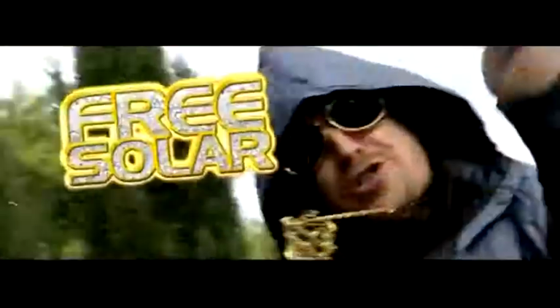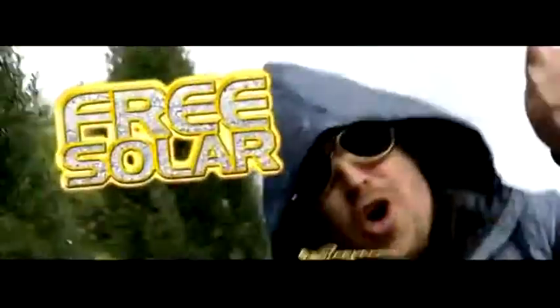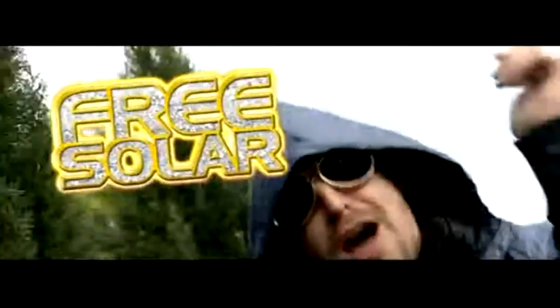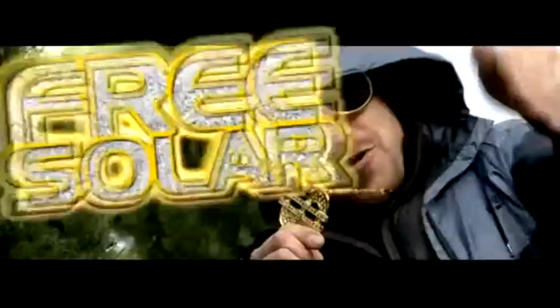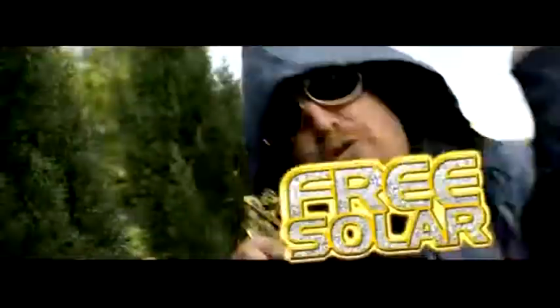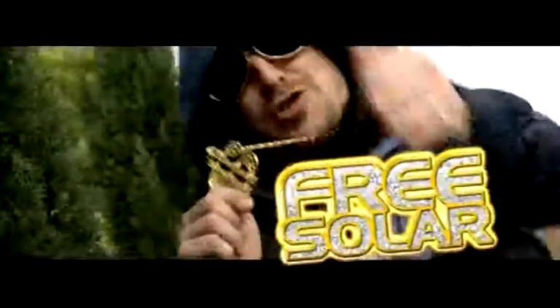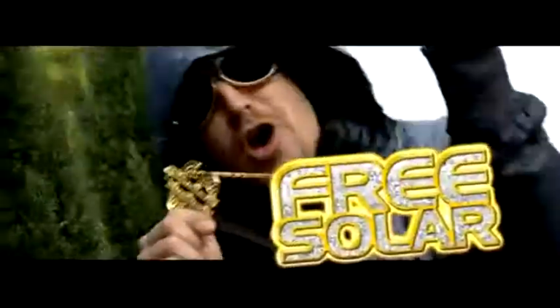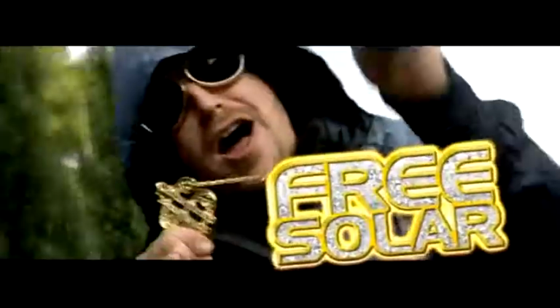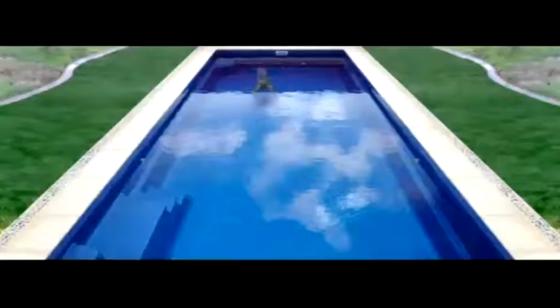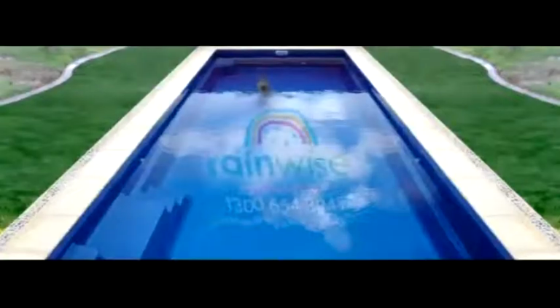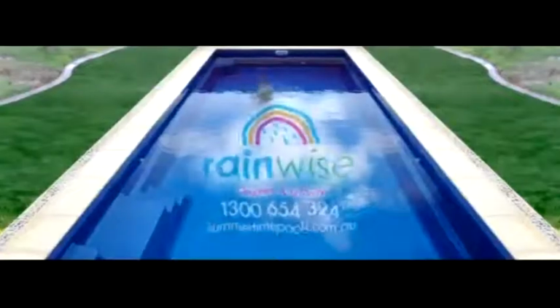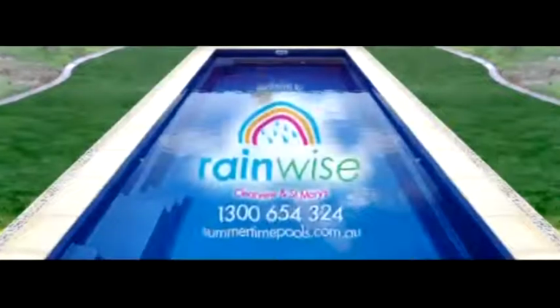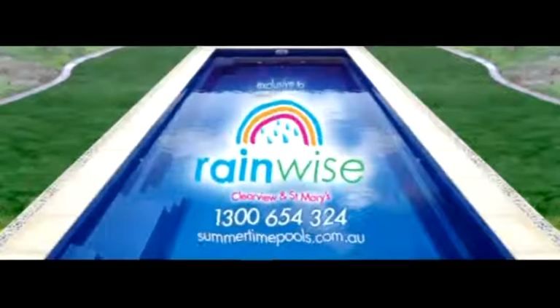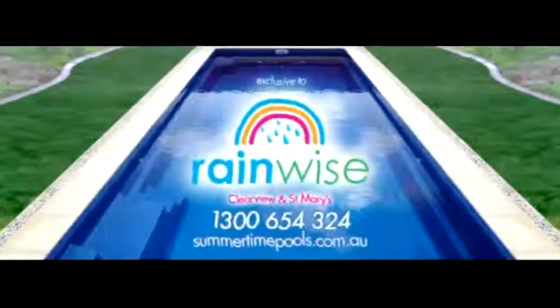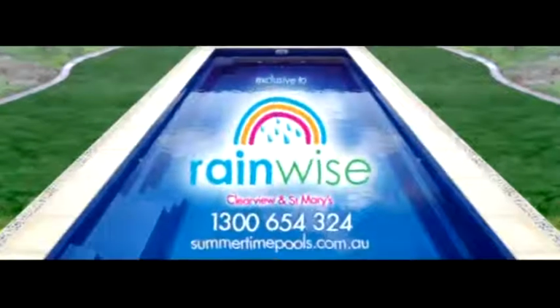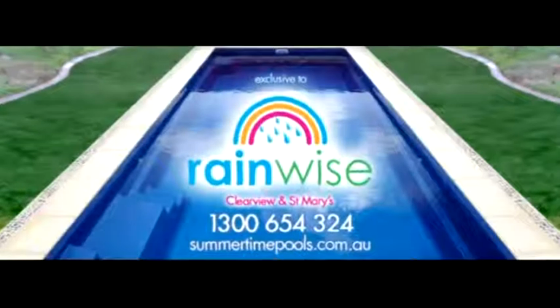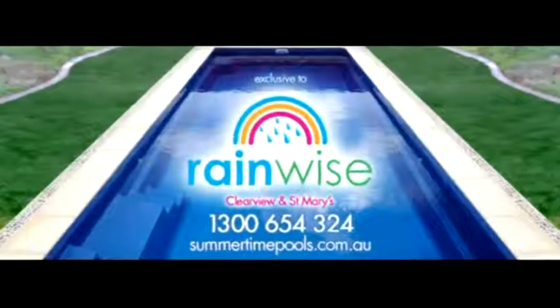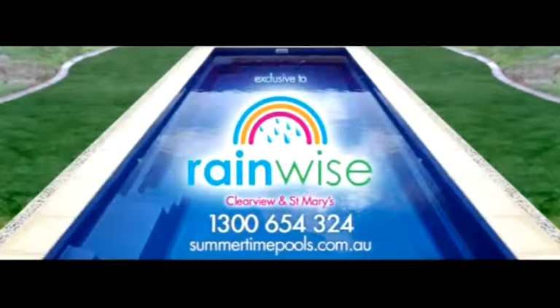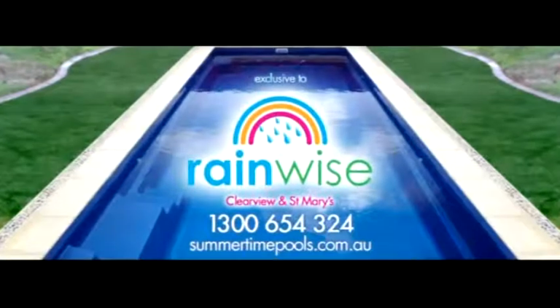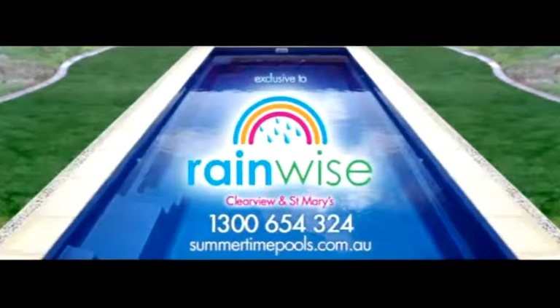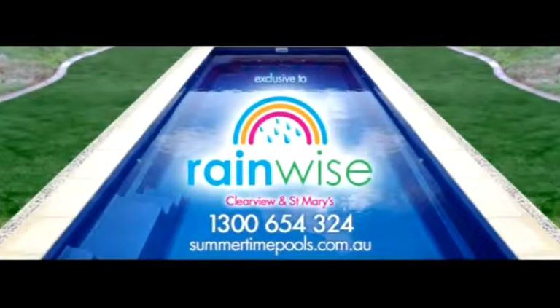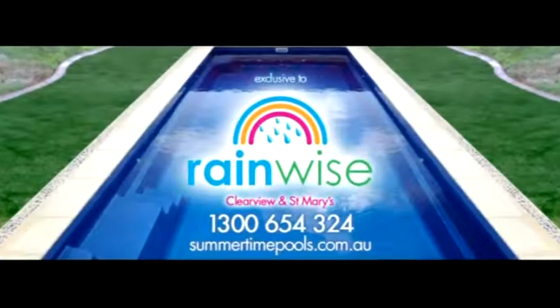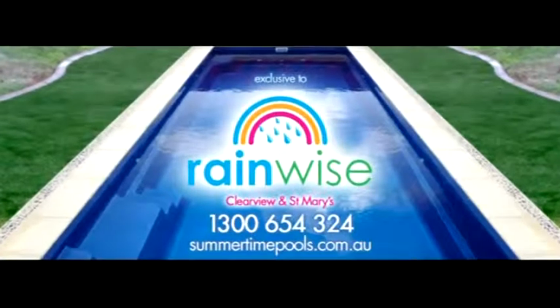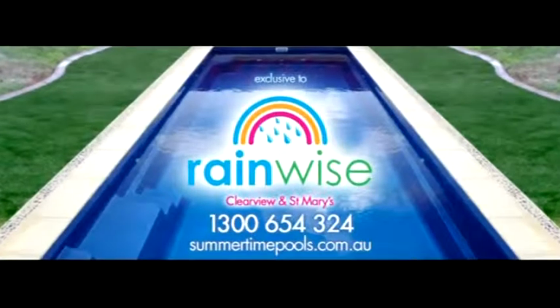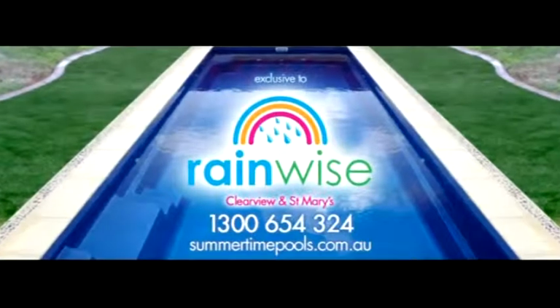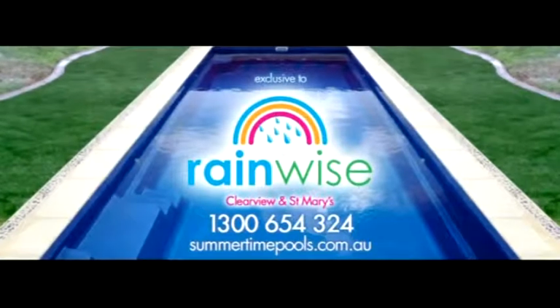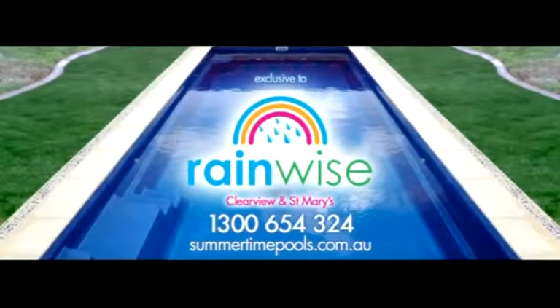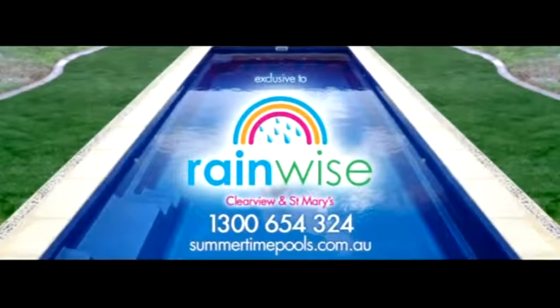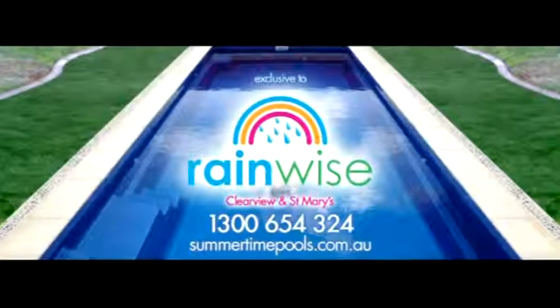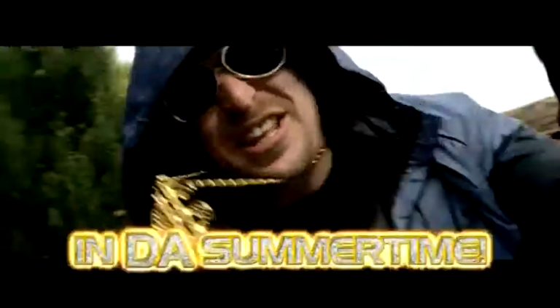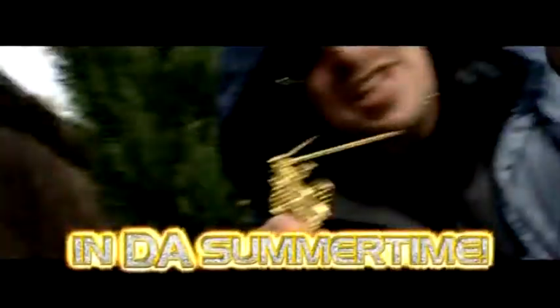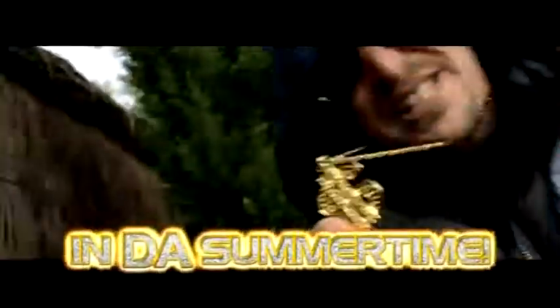Free solar! Free solar! Summertime Pools. 1-300-654-324. Available only at Rainwise. In the summertime!